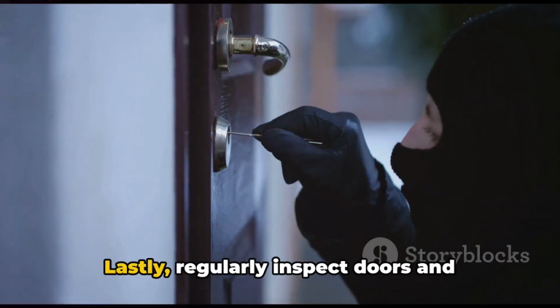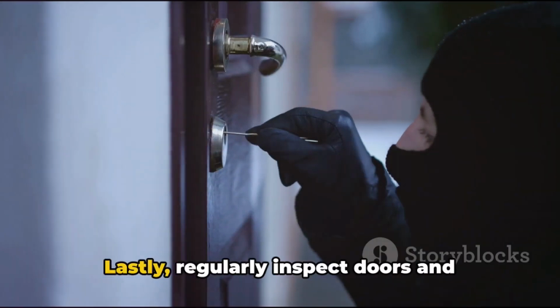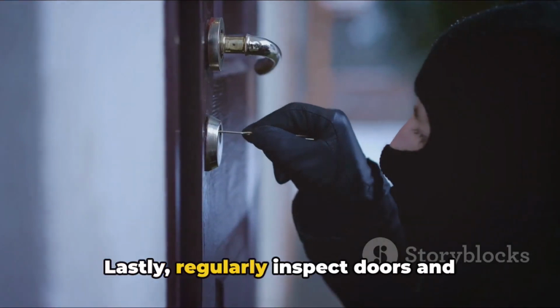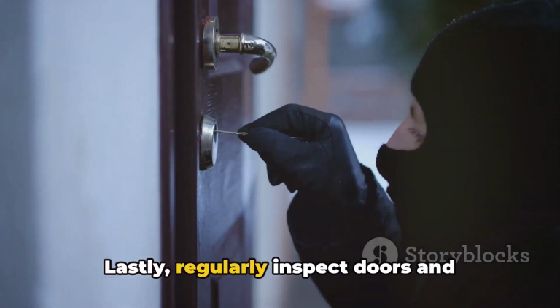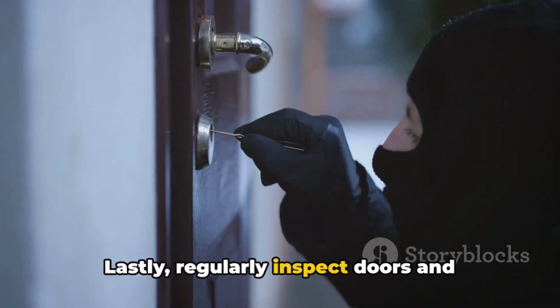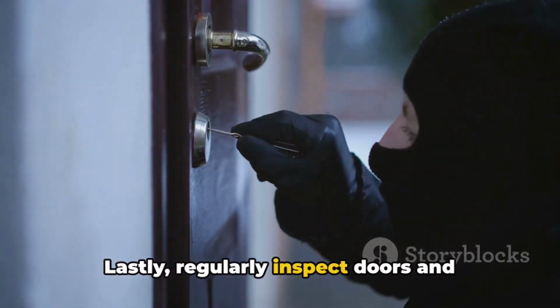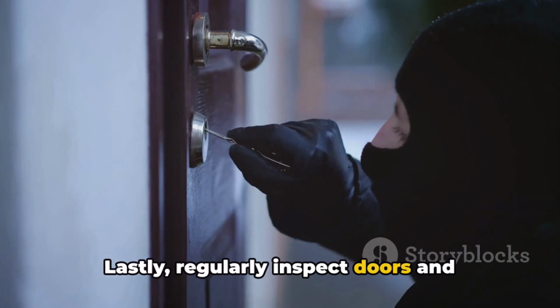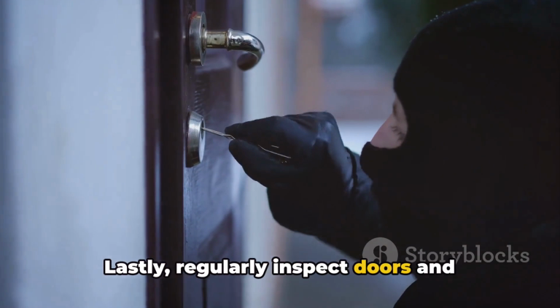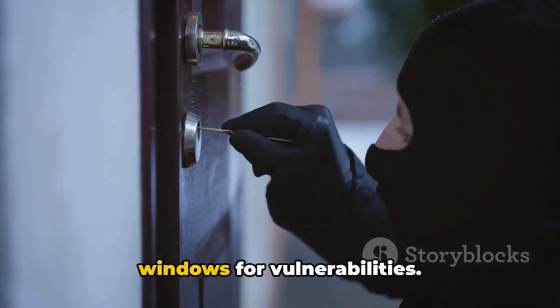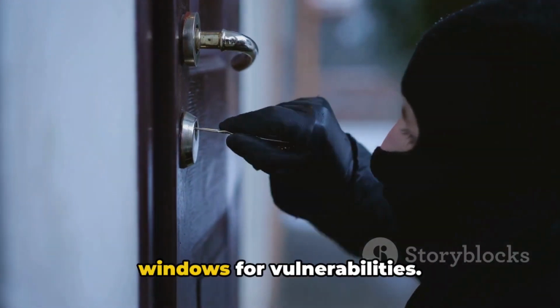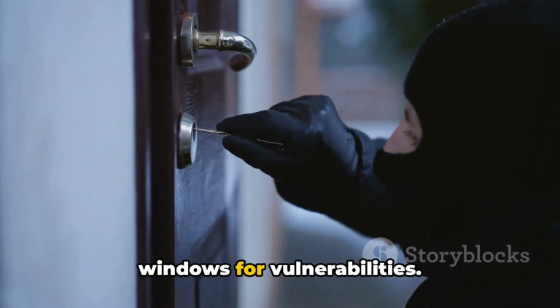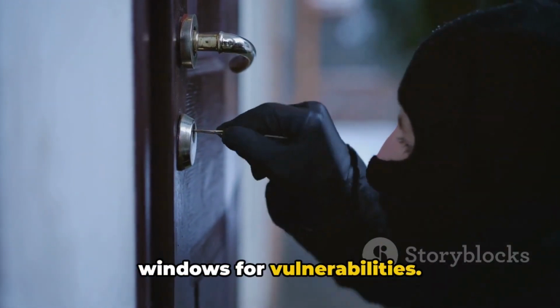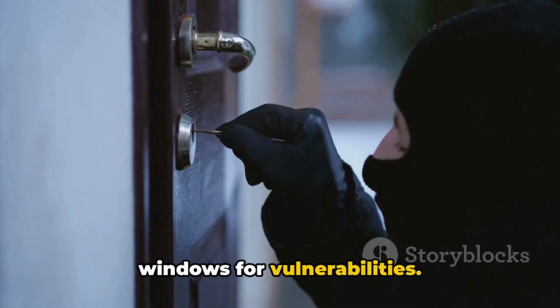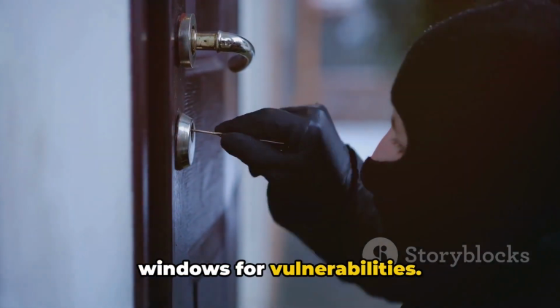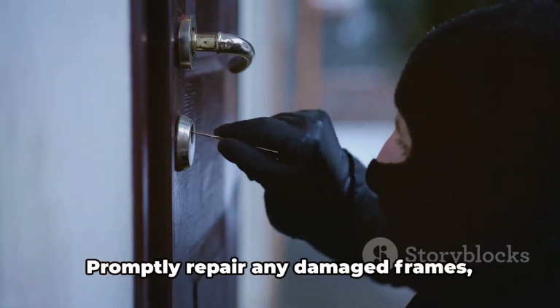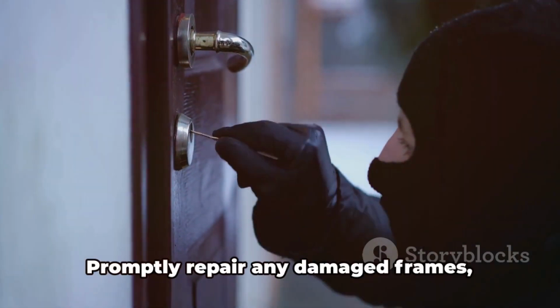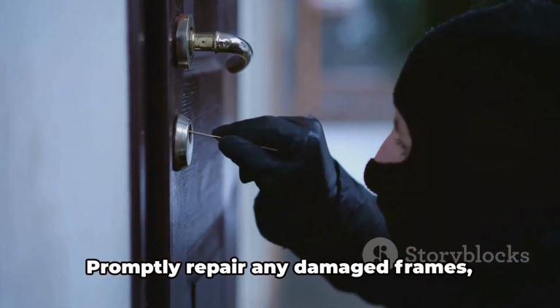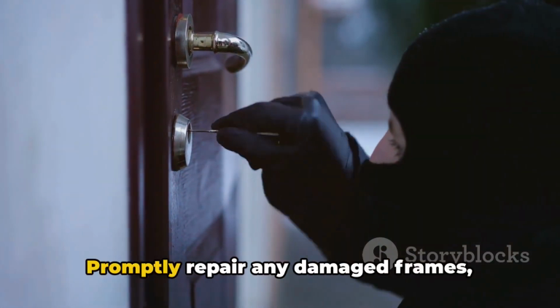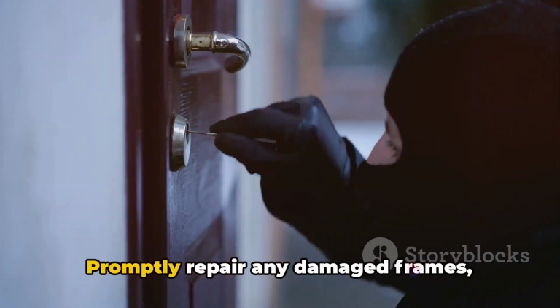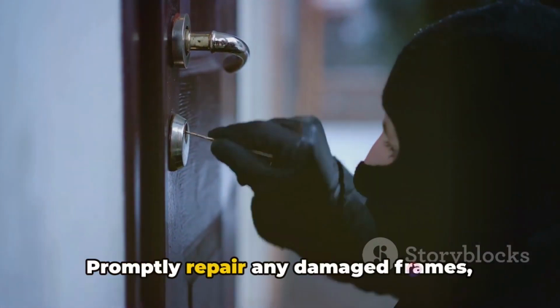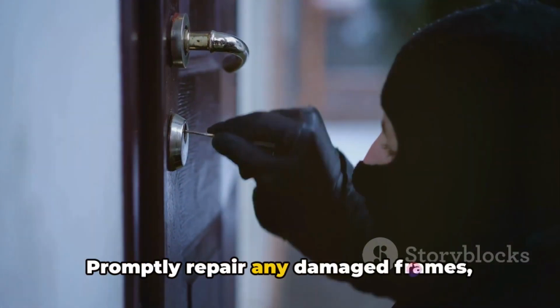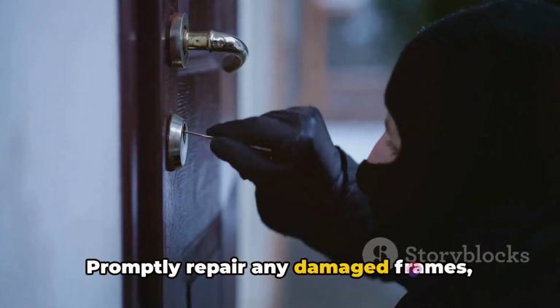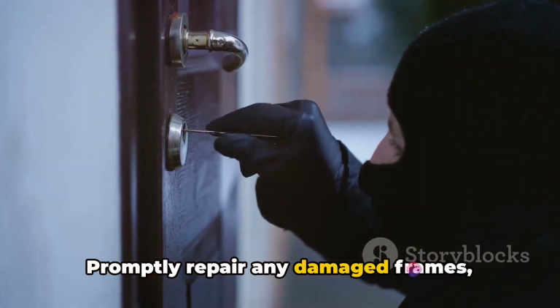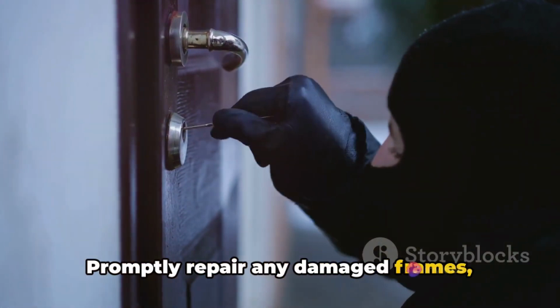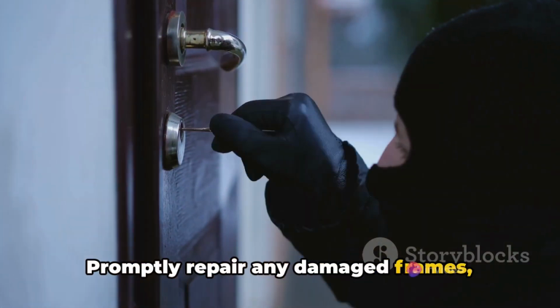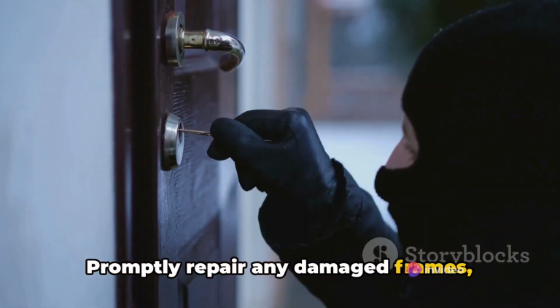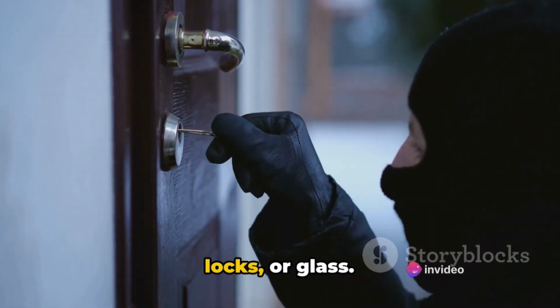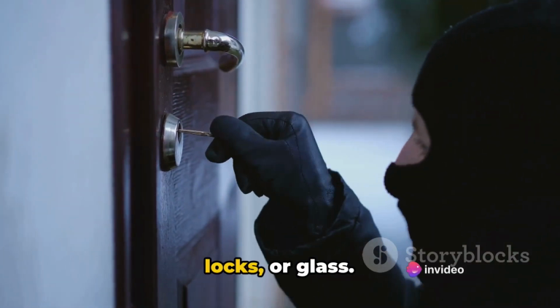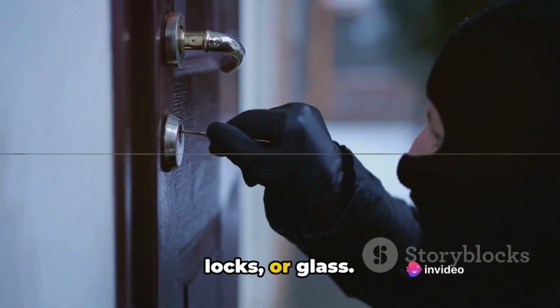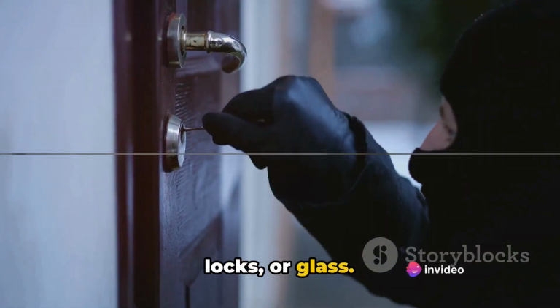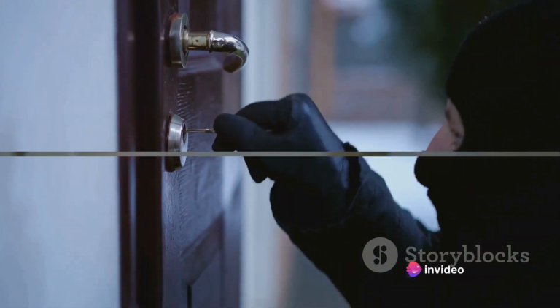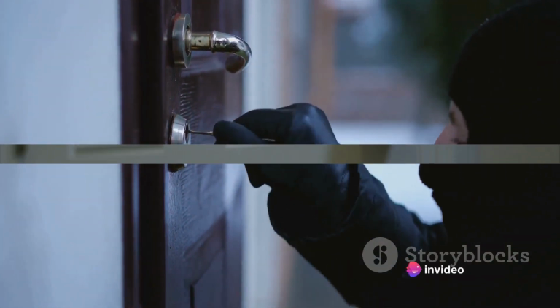Lastly, regularly inspect doors and windows for vulnerabilities. Promptly repair any damaged frames, locks, or glass.